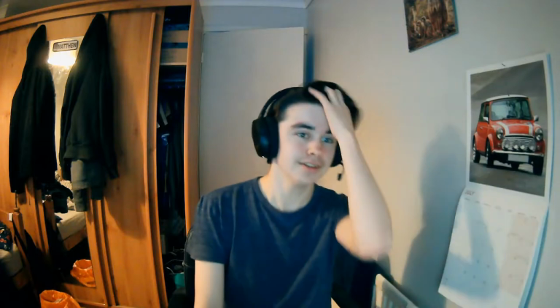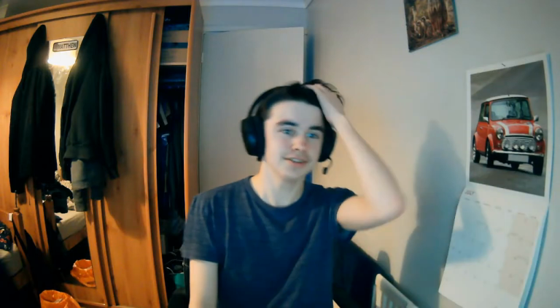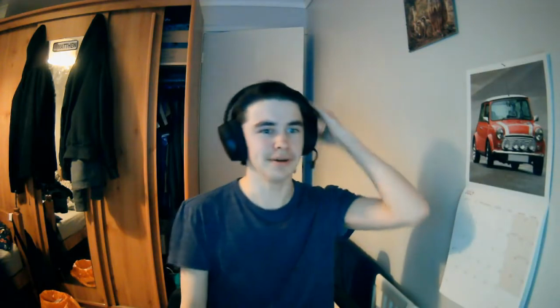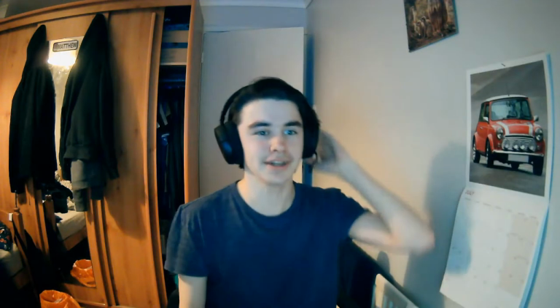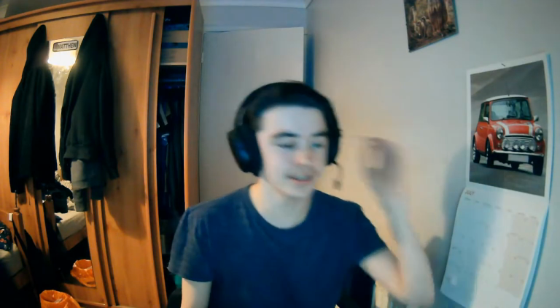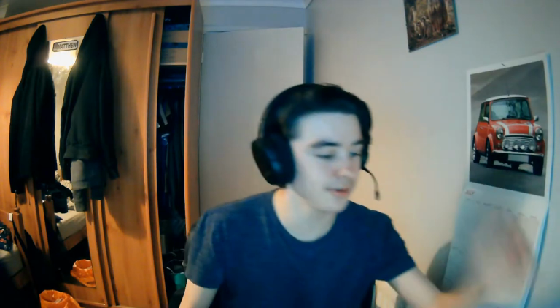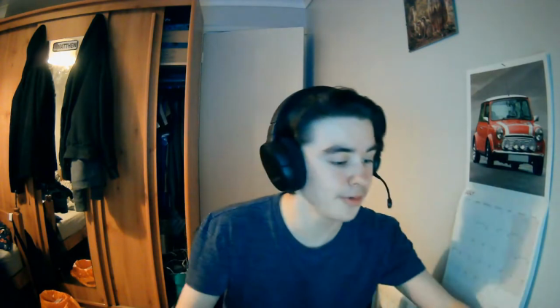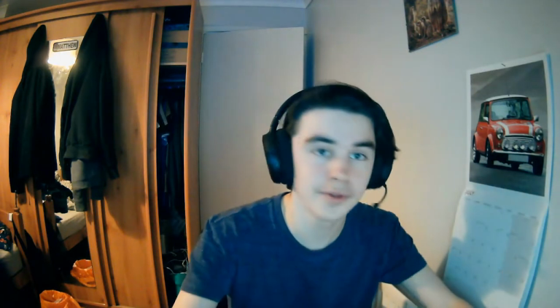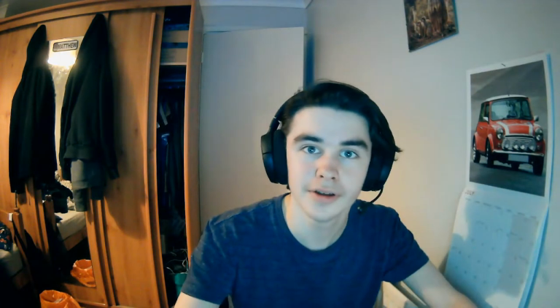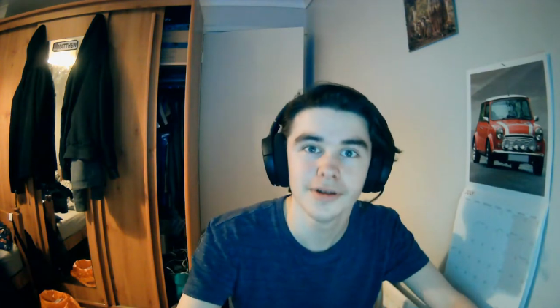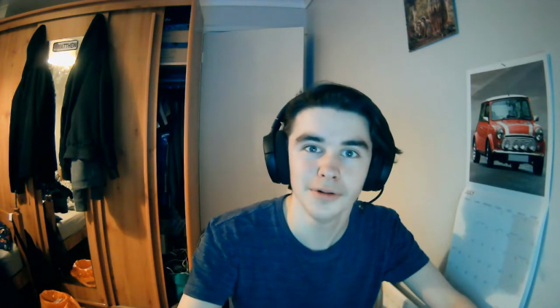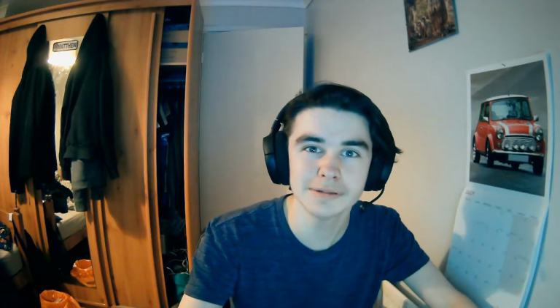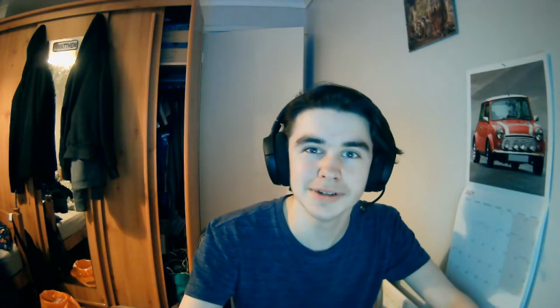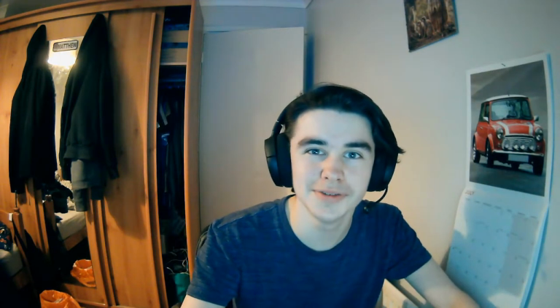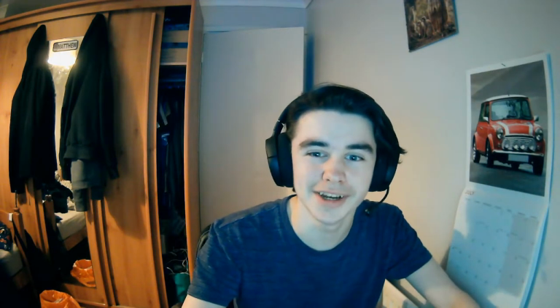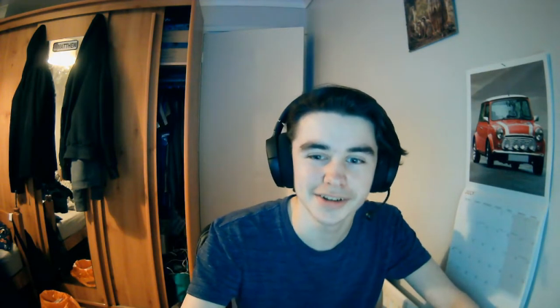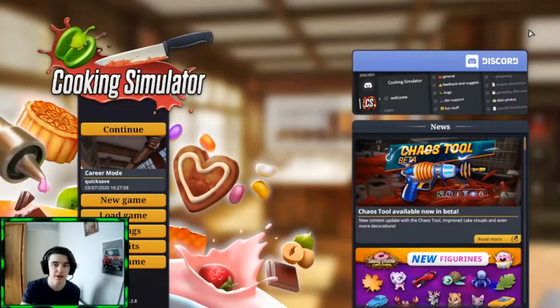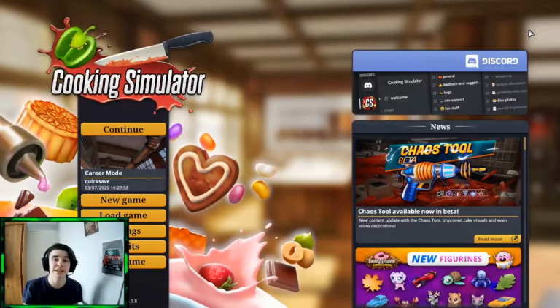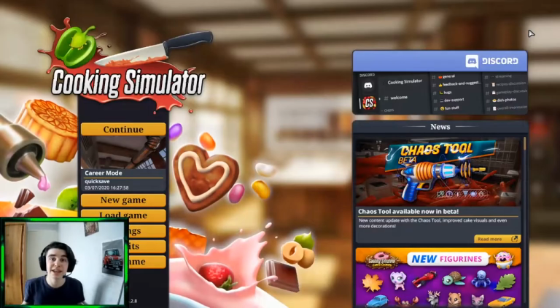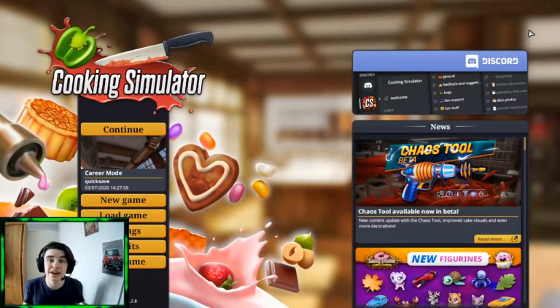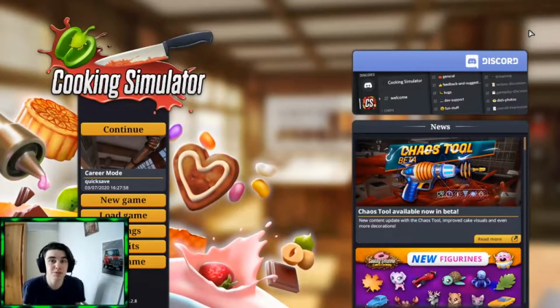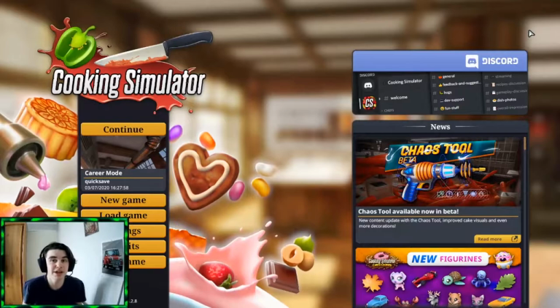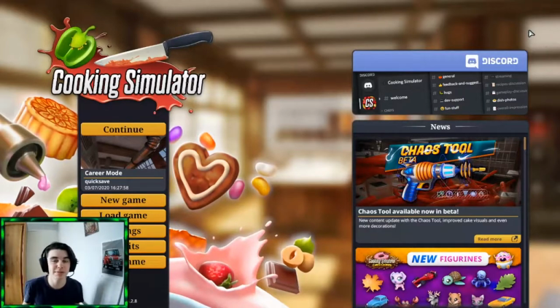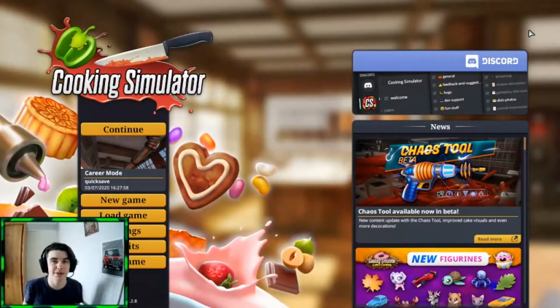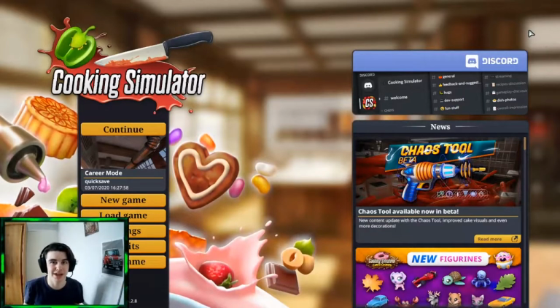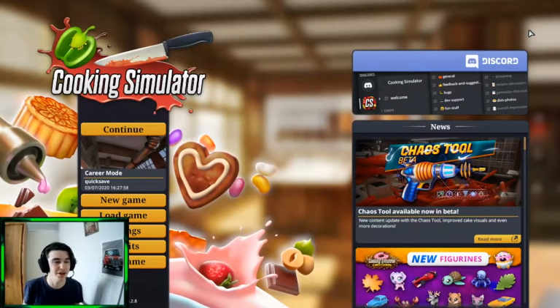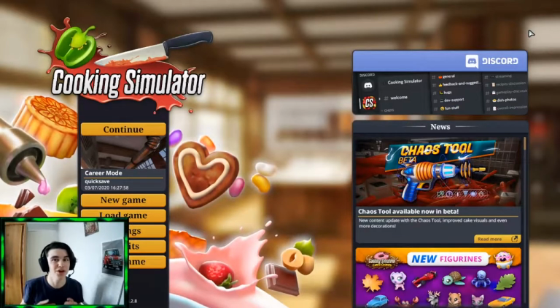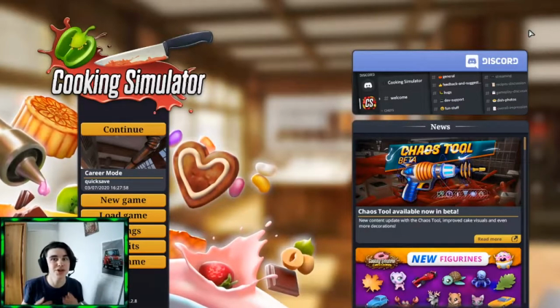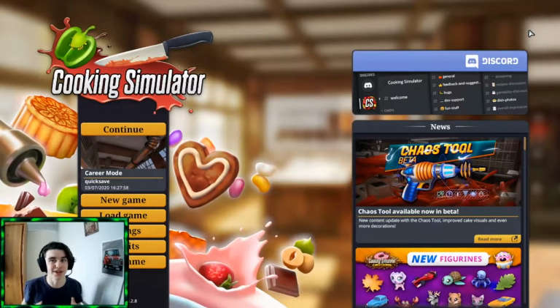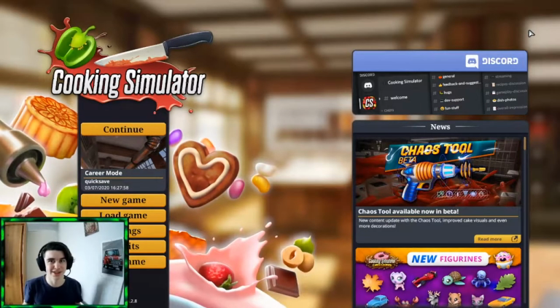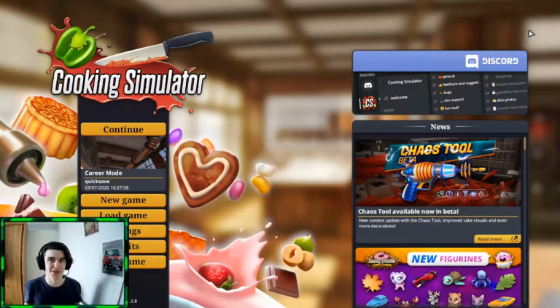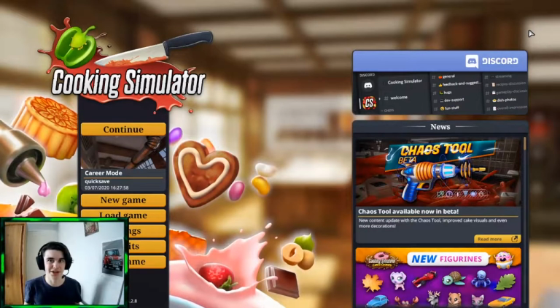Sorry about that guys. Welcome to a new video. And today guys, we're going to be playing Cooking Simulator.